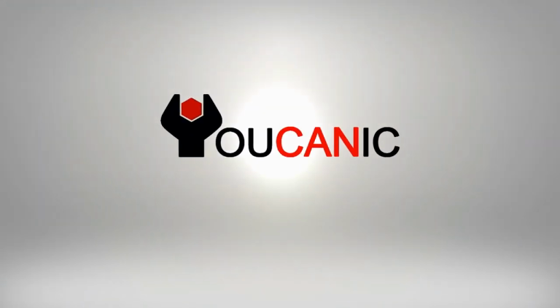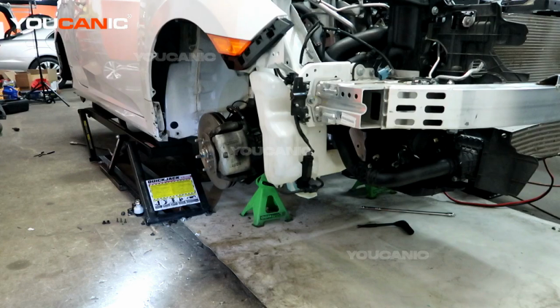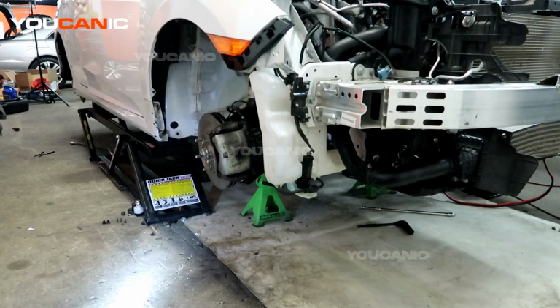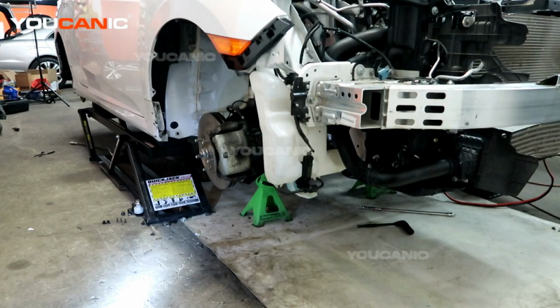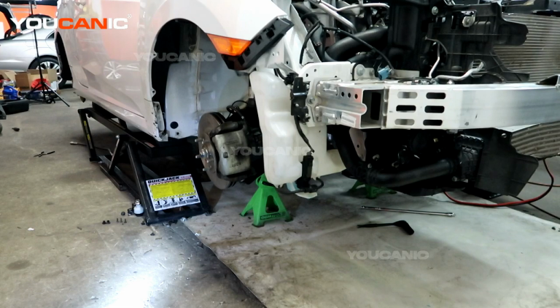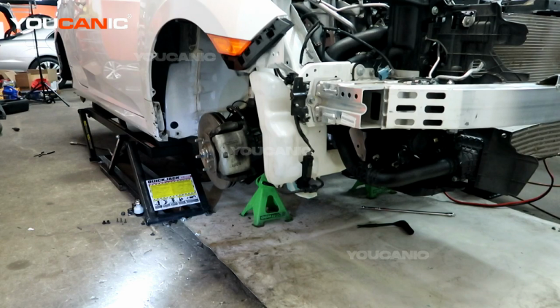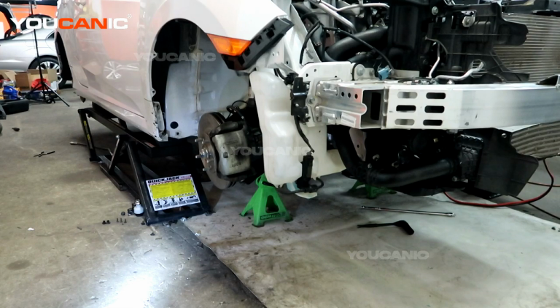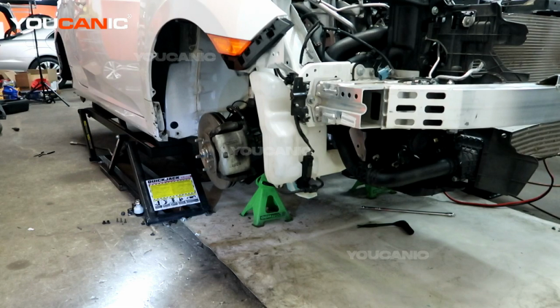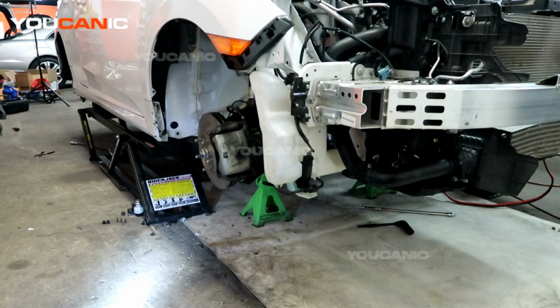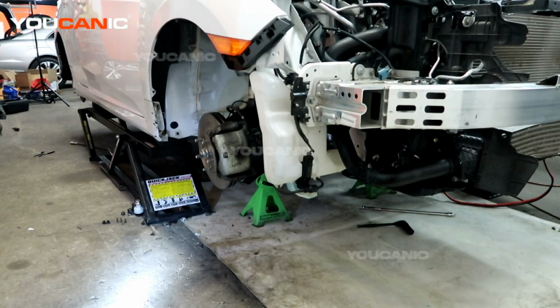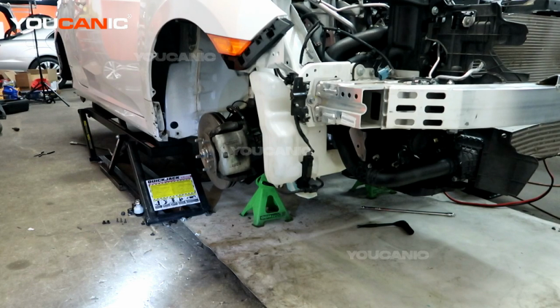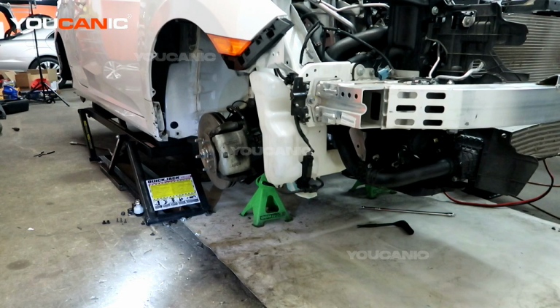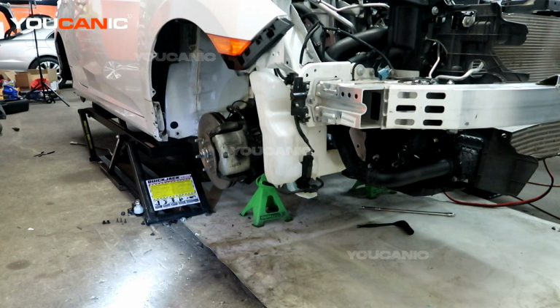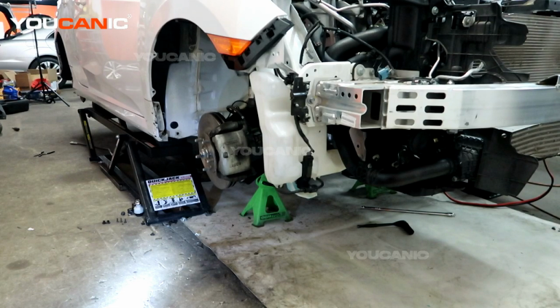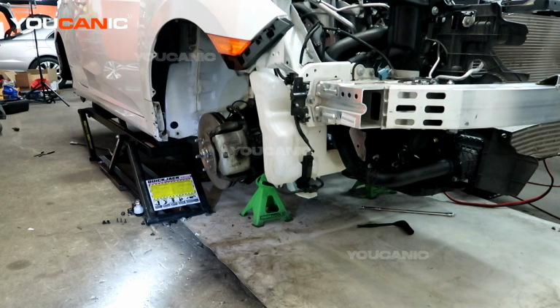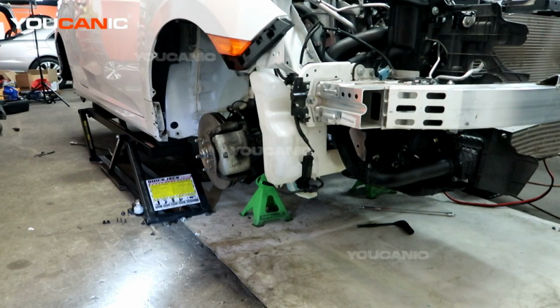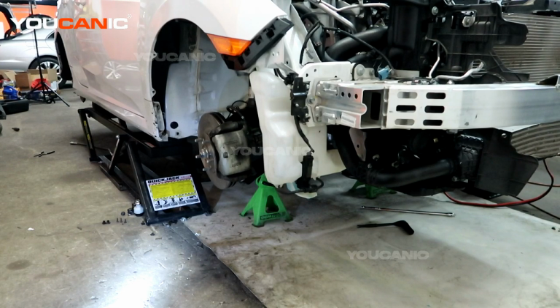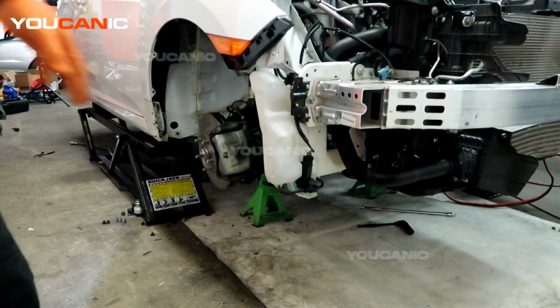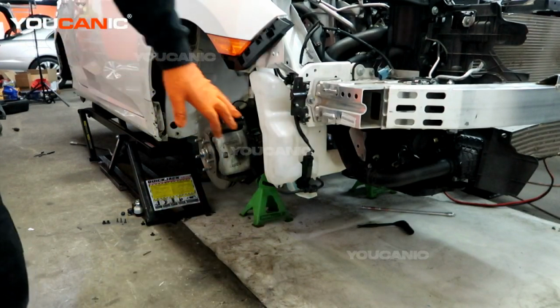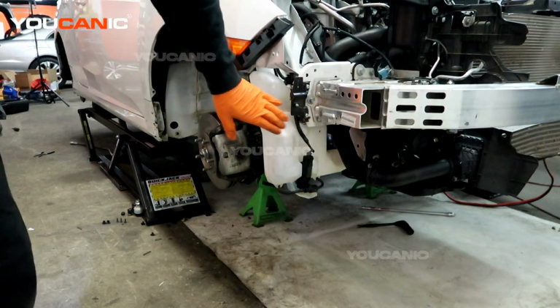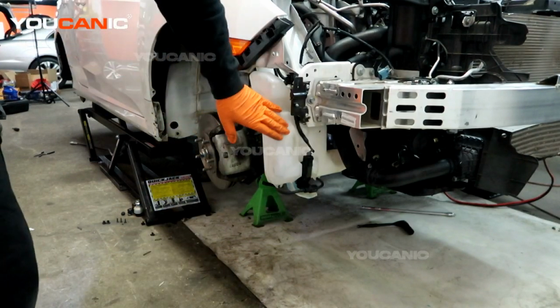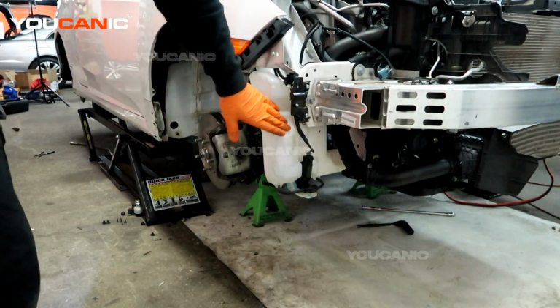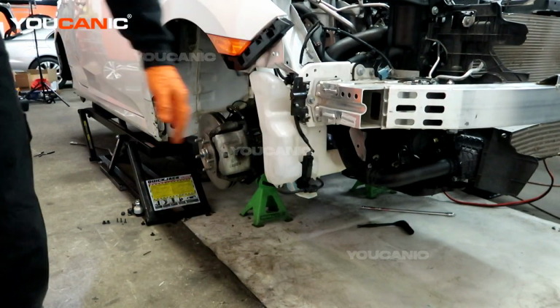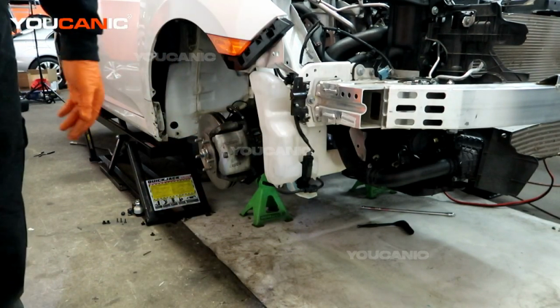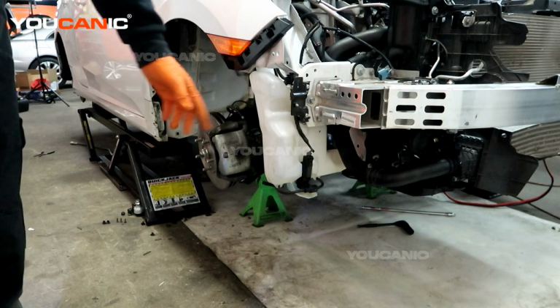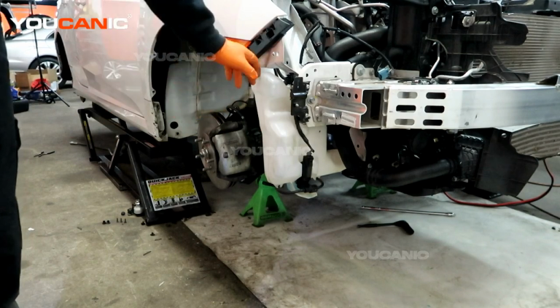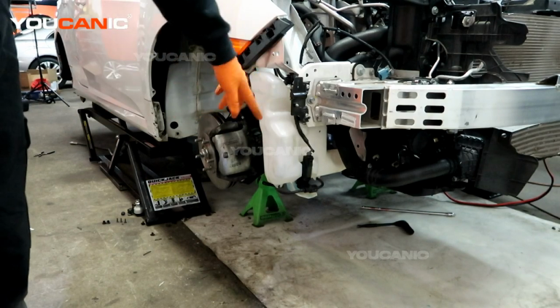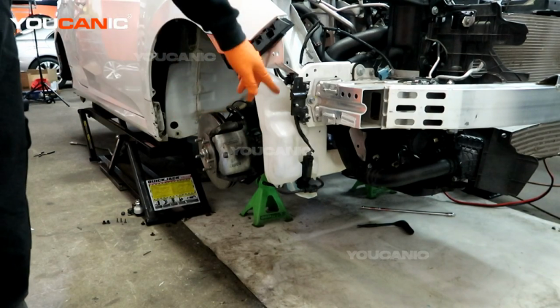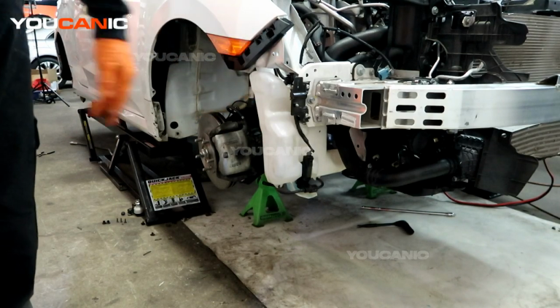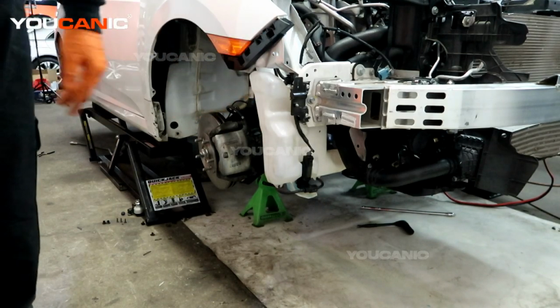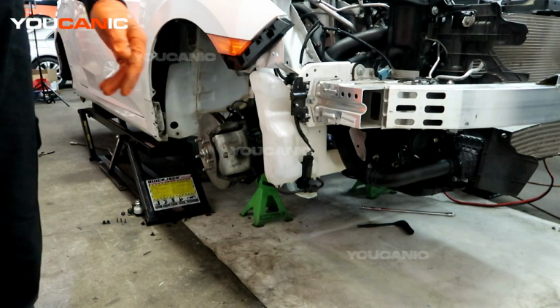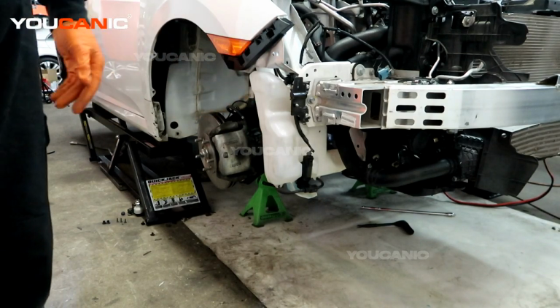Welcome to Ucanic. Today here at Ucanic we have a 2020 Honda Civic, and on this Honda Civic we're going to go over how you replace this reservoir. This is for your windshield washer fluid.